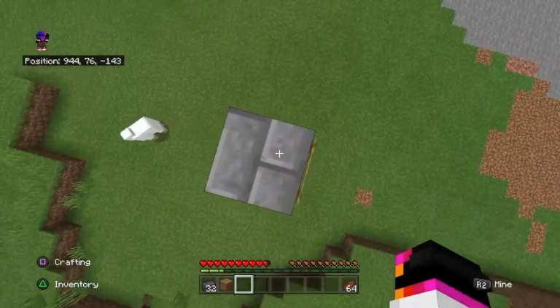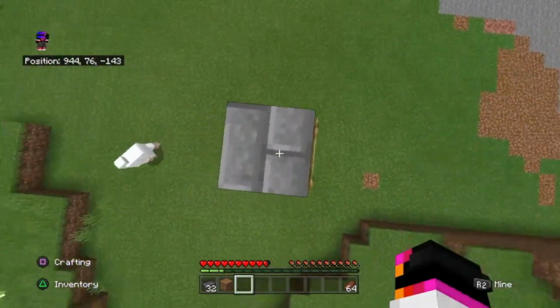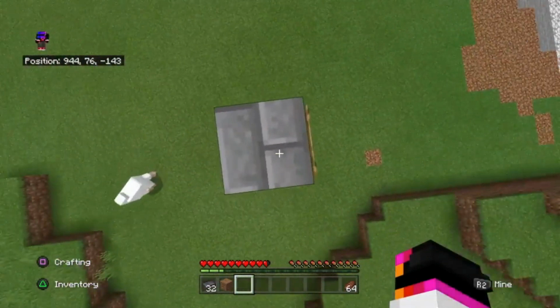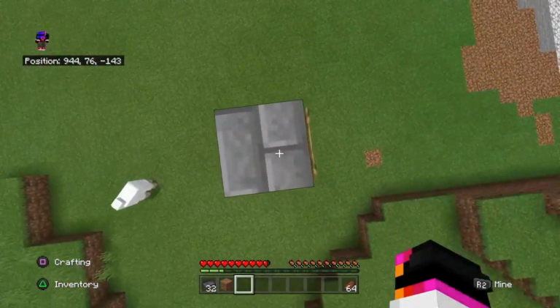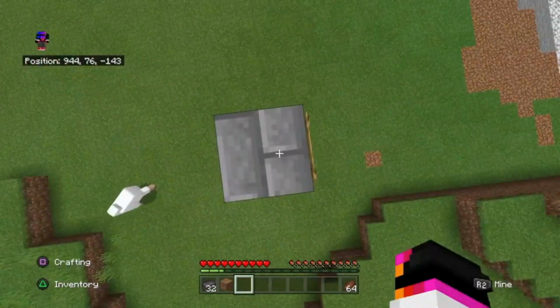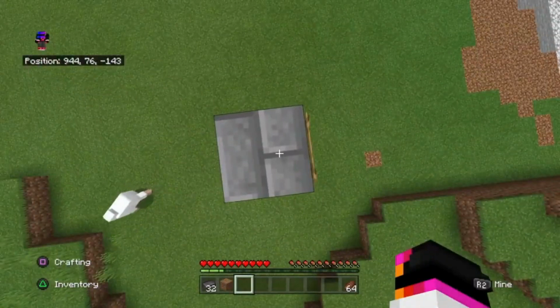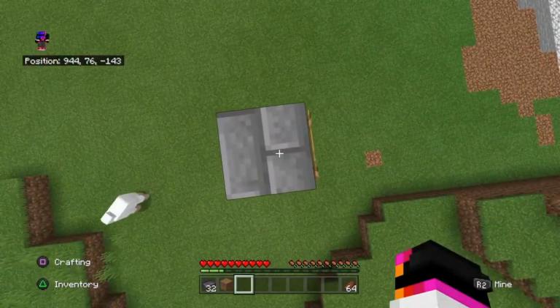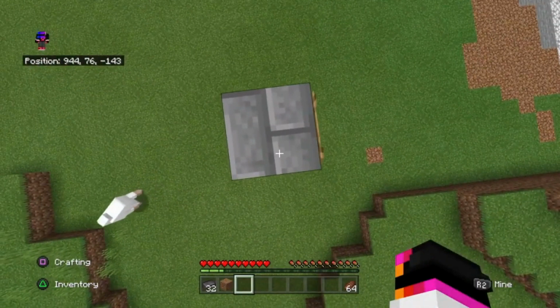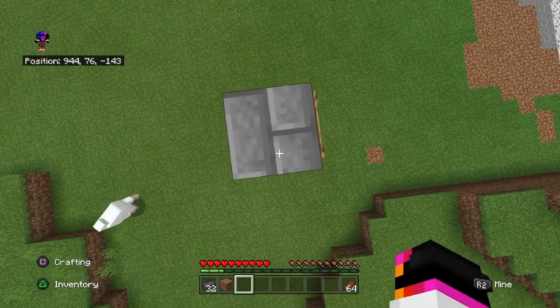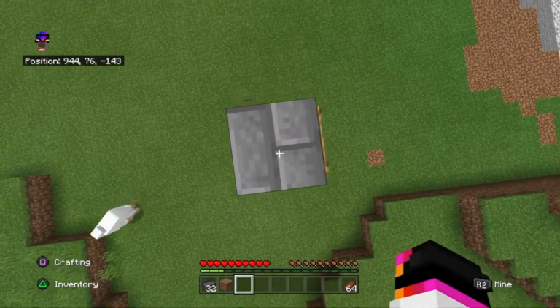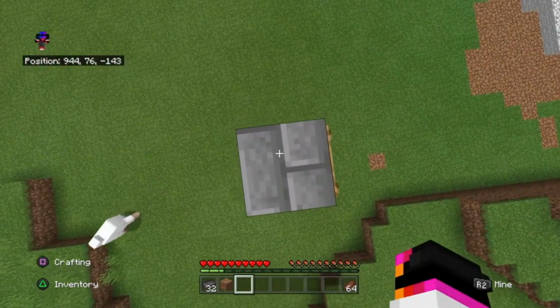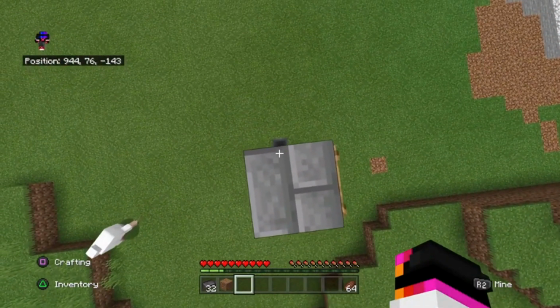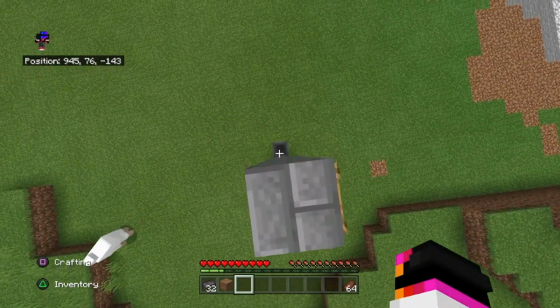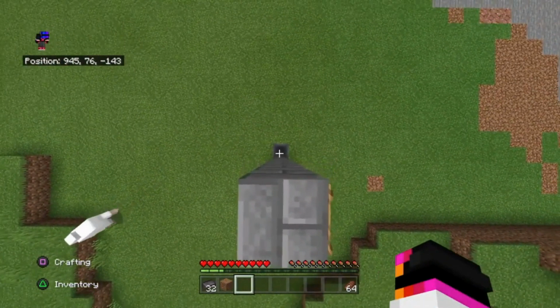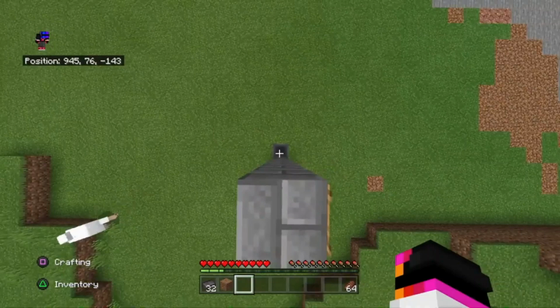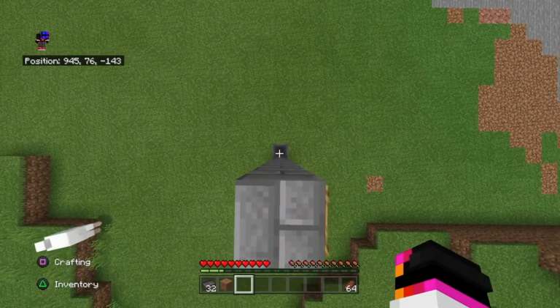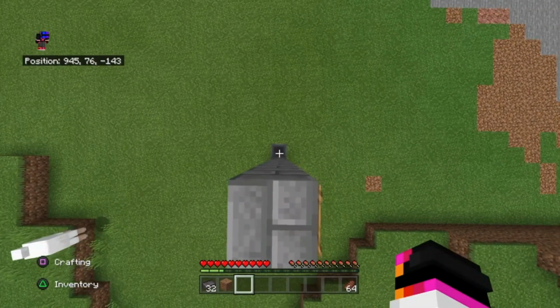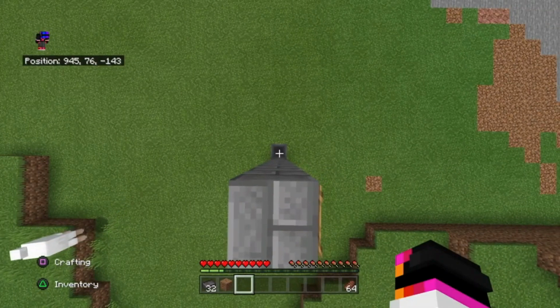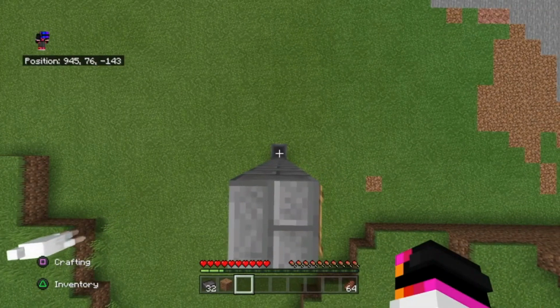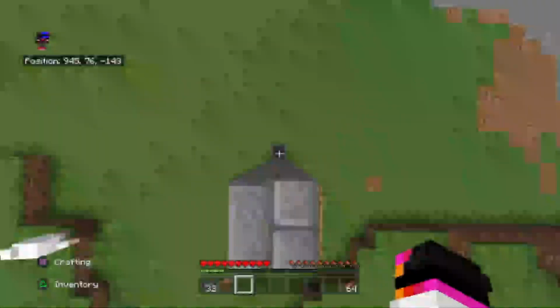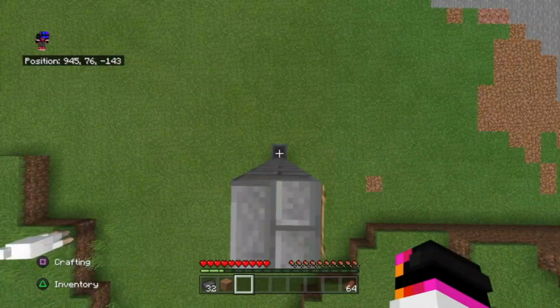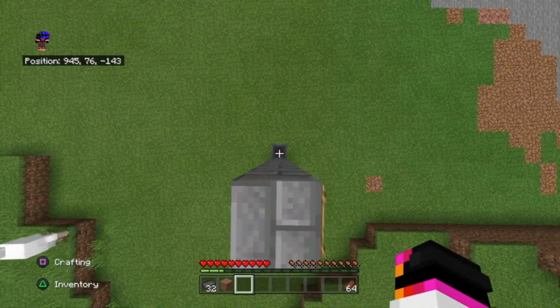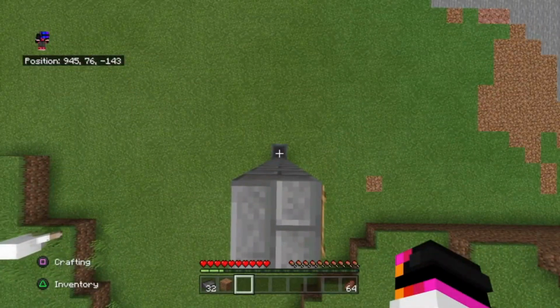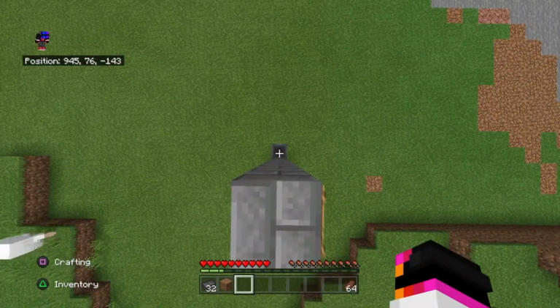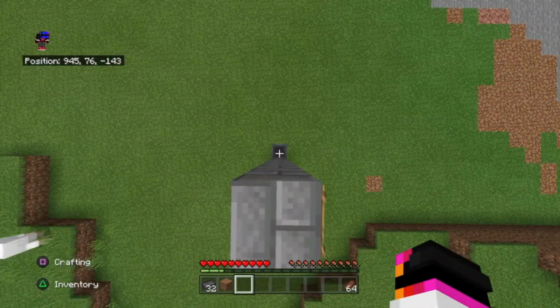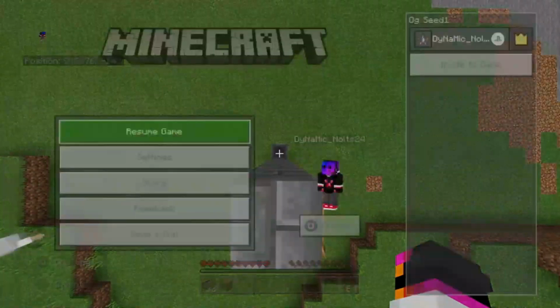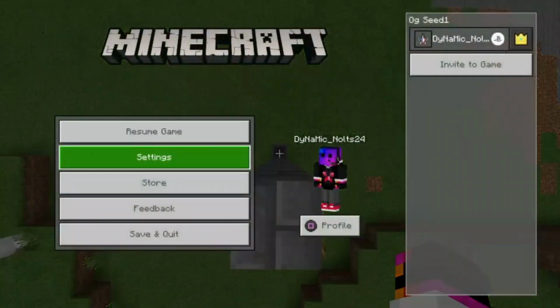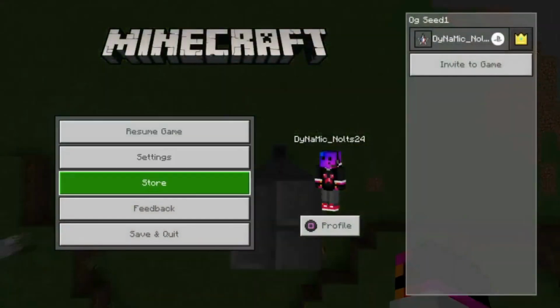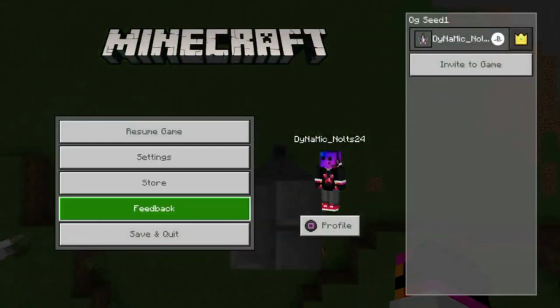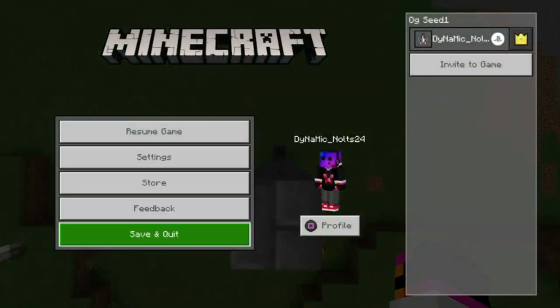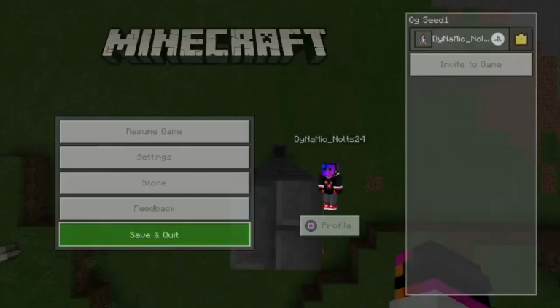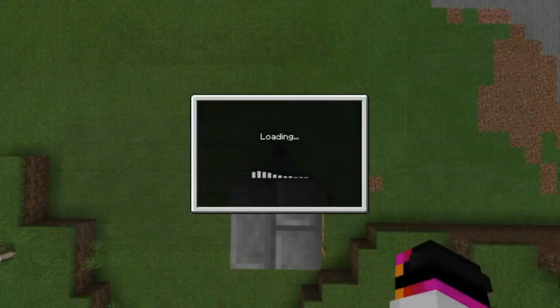What we're going to do is just phase down into the hopper, then save and click.